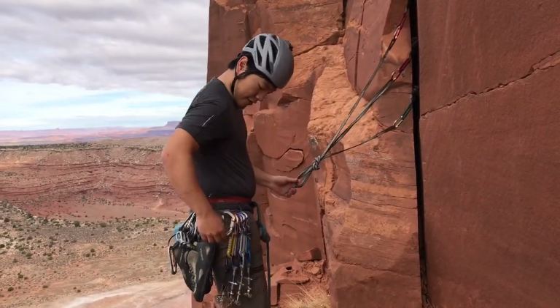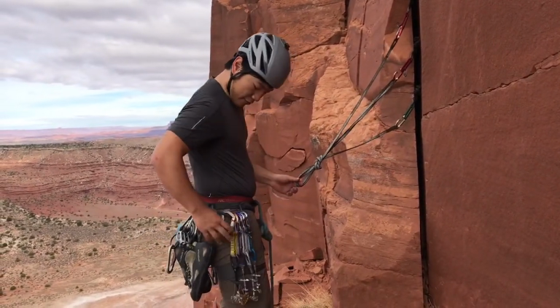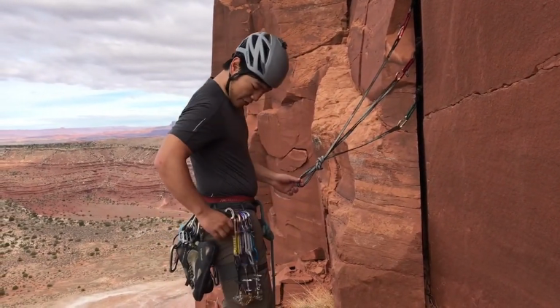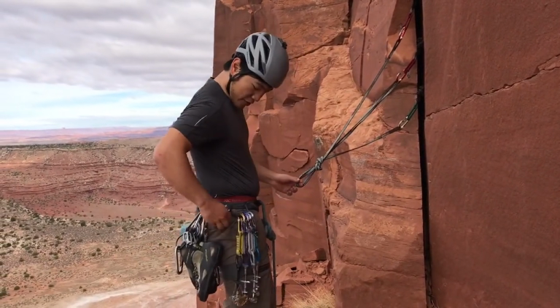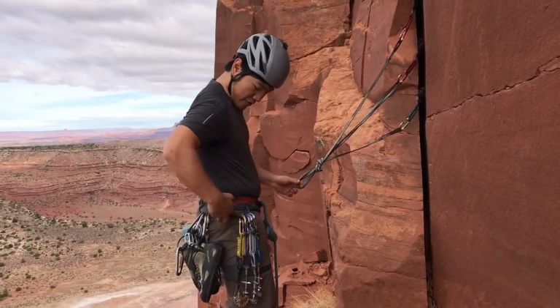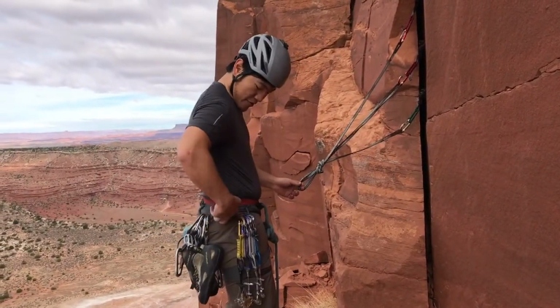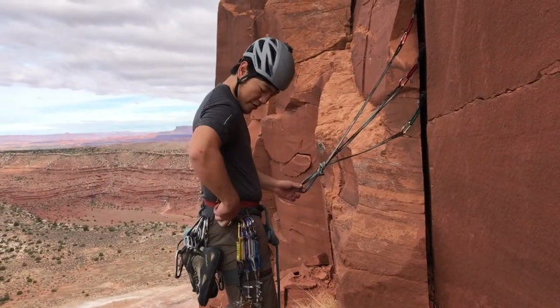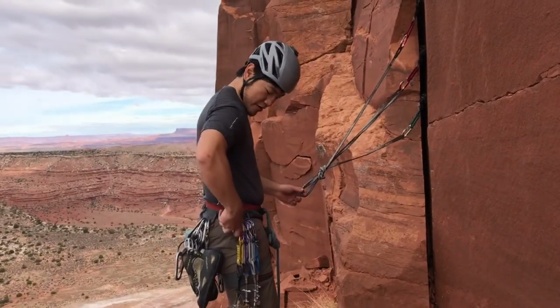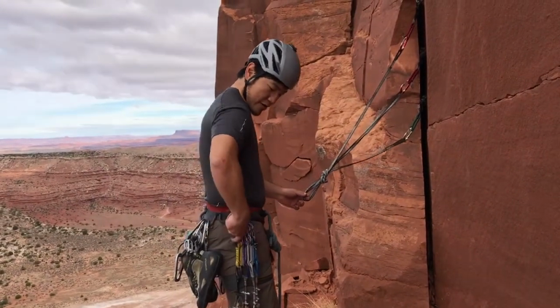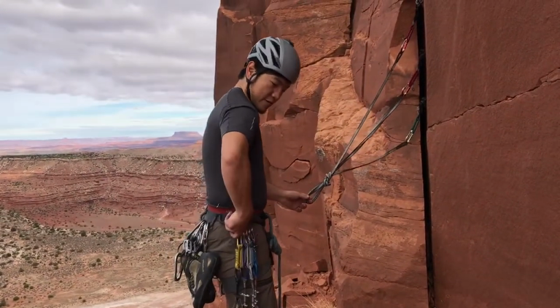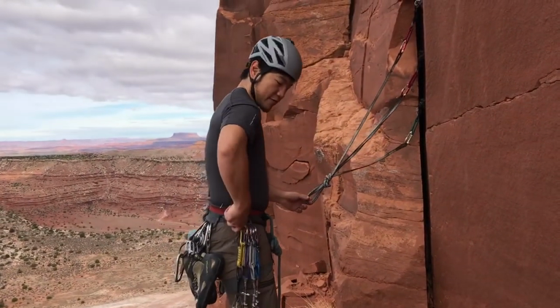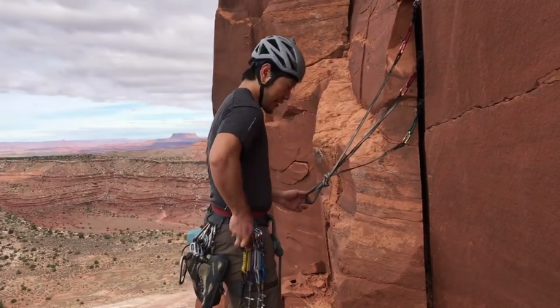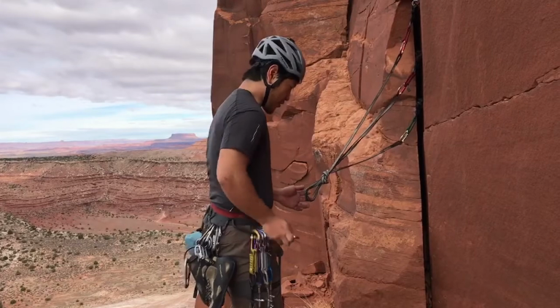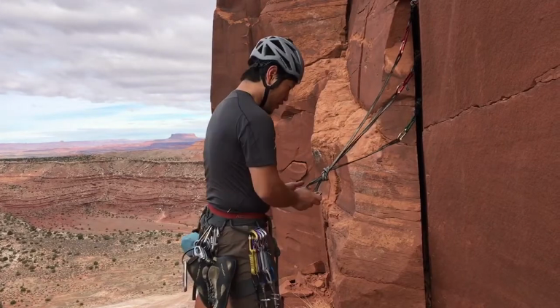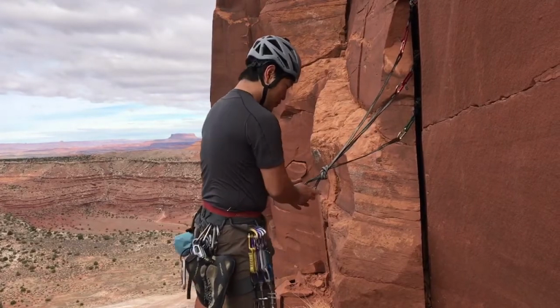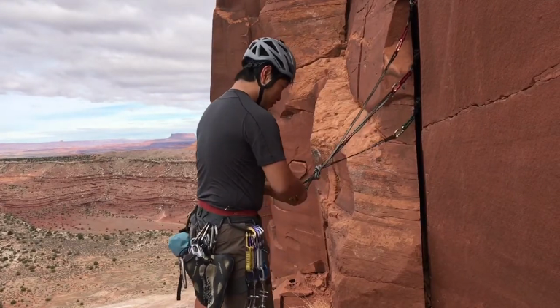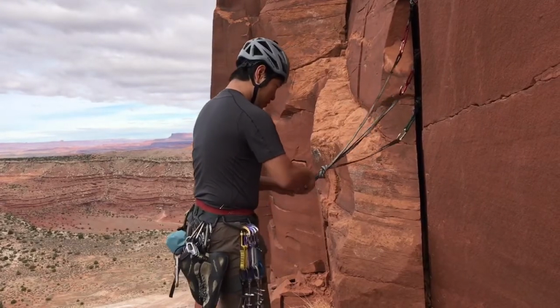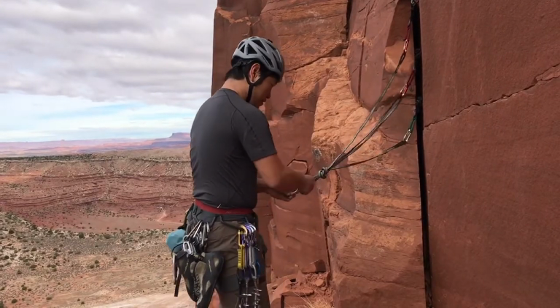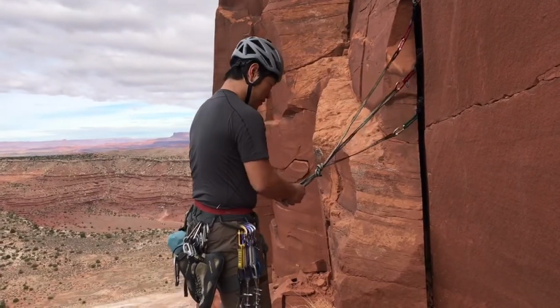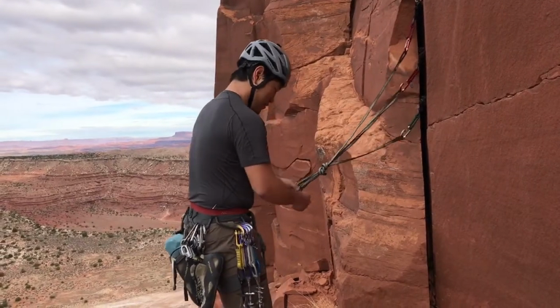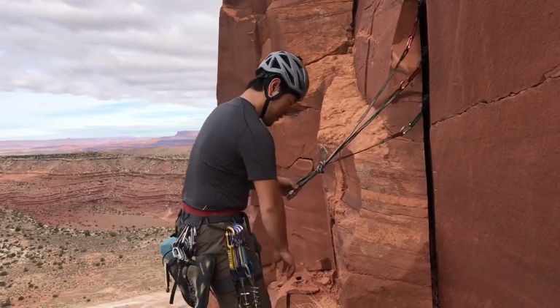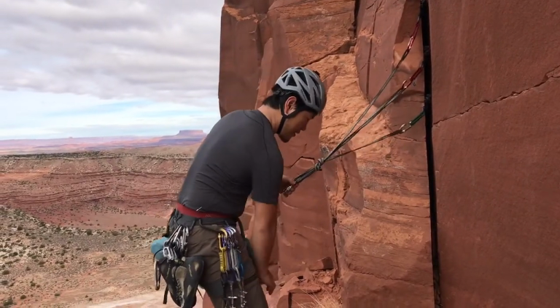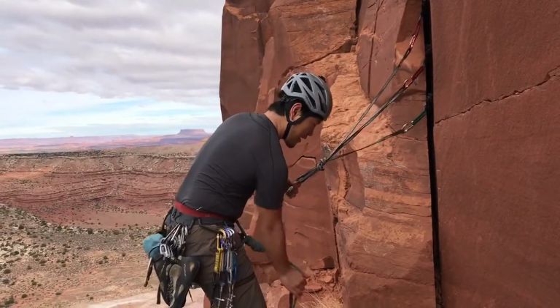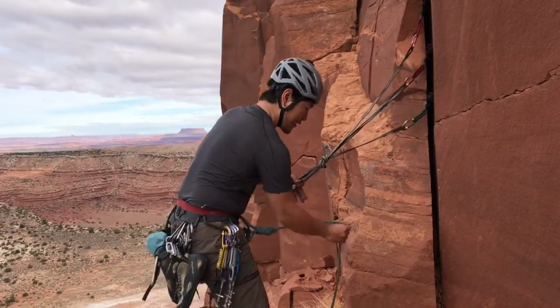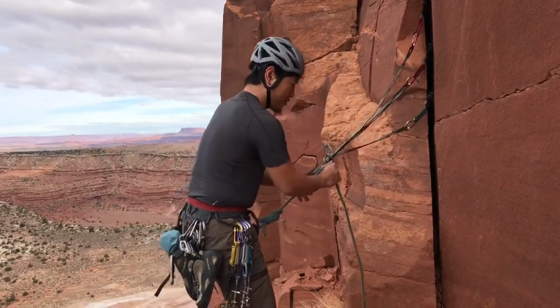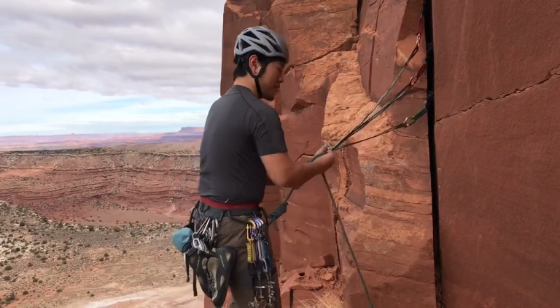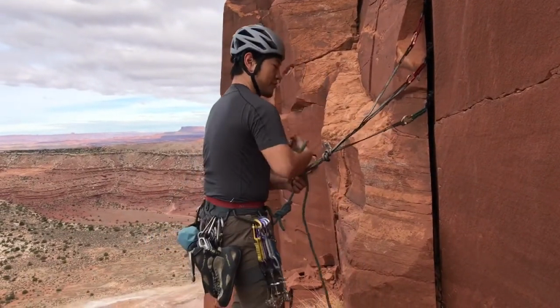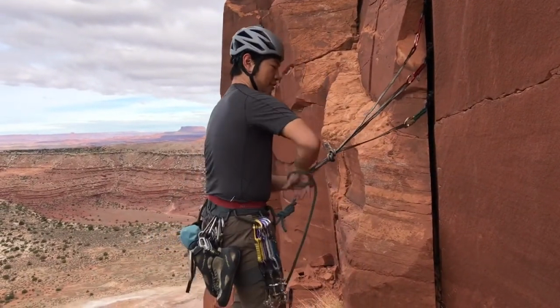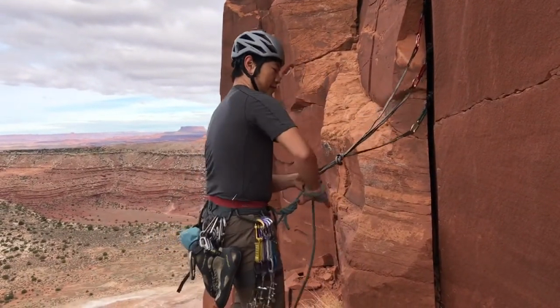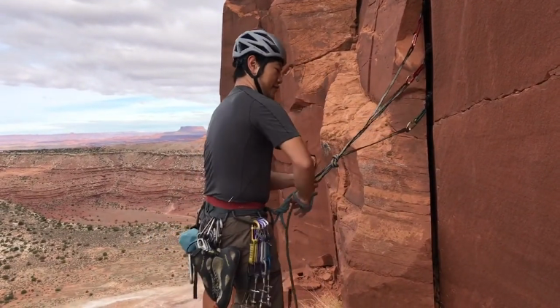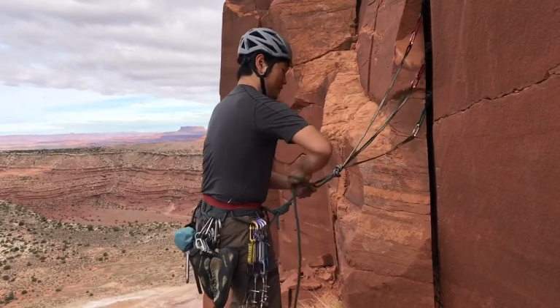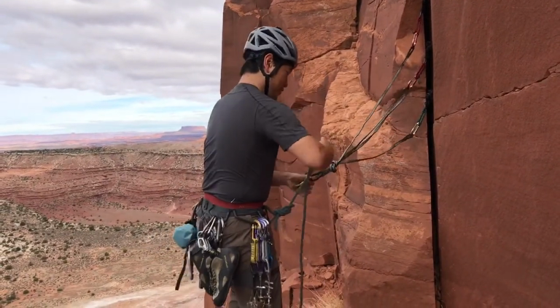From here, take our carabiner and get ourselves locked in safely.